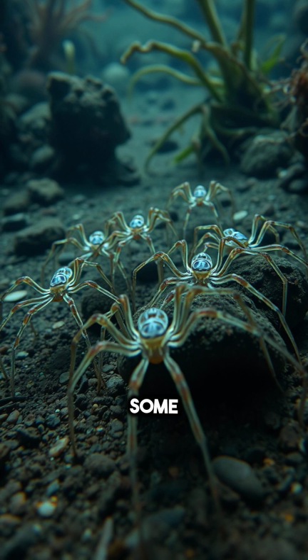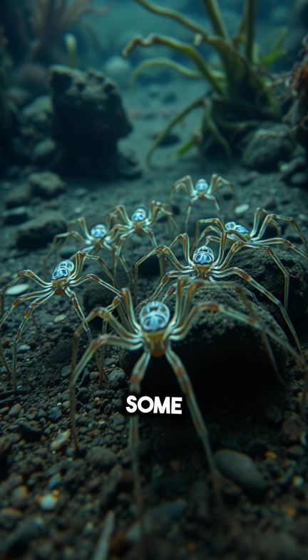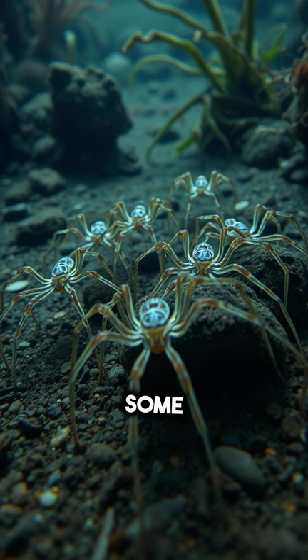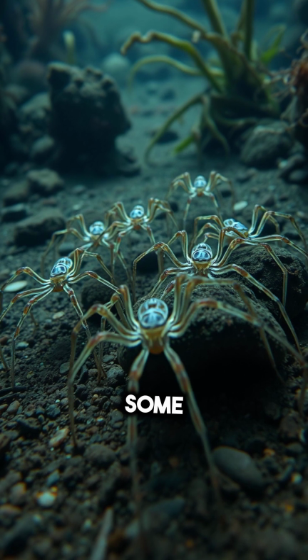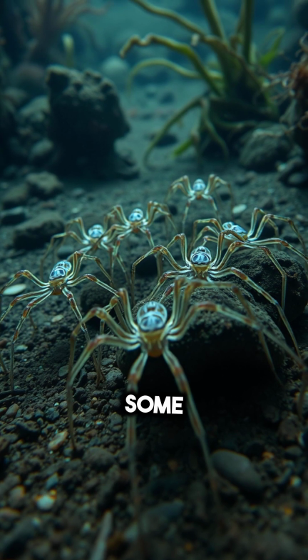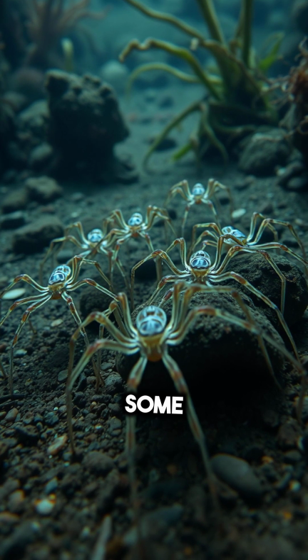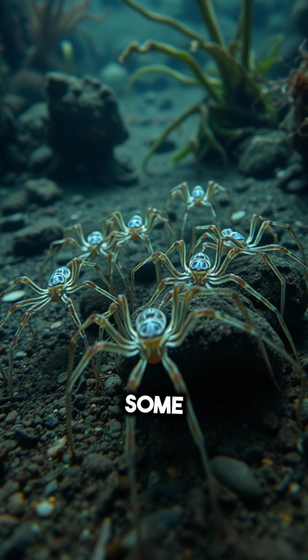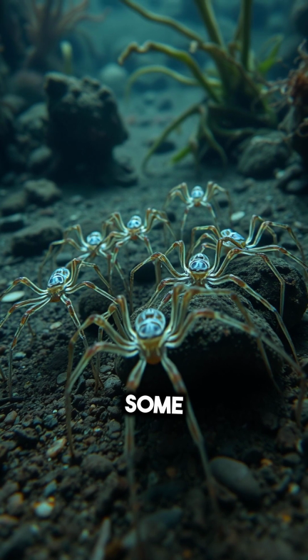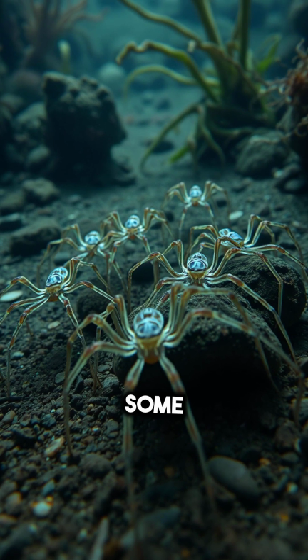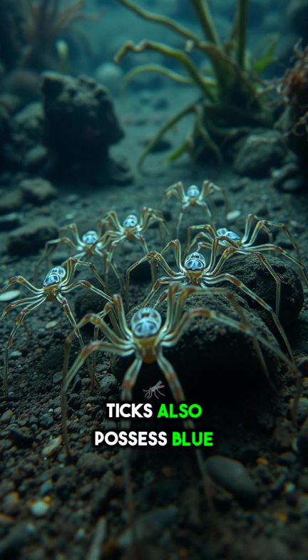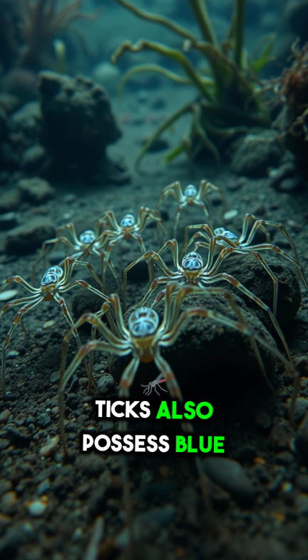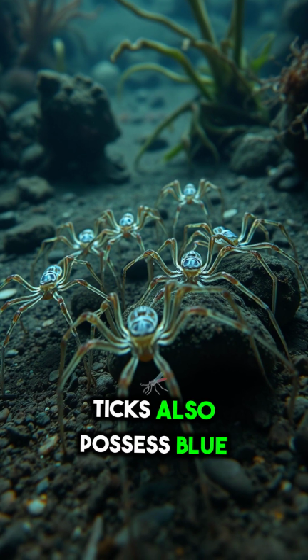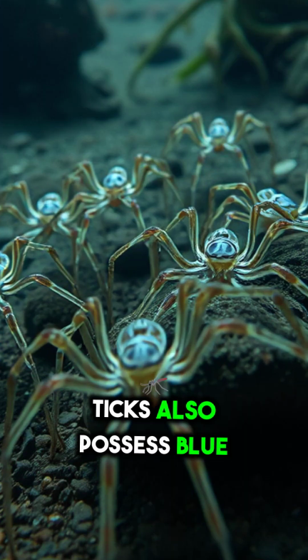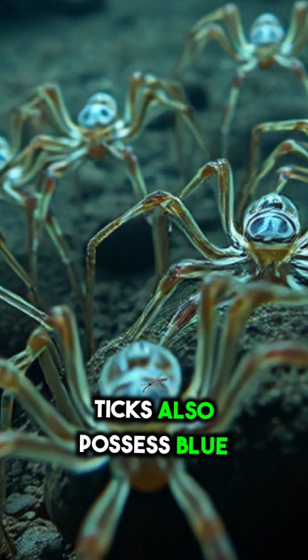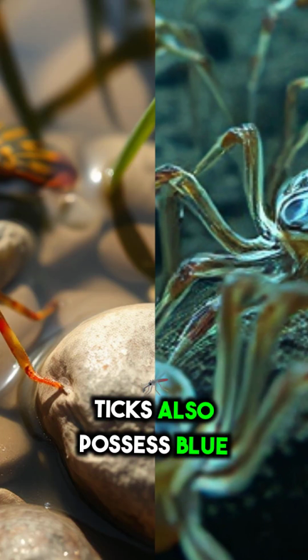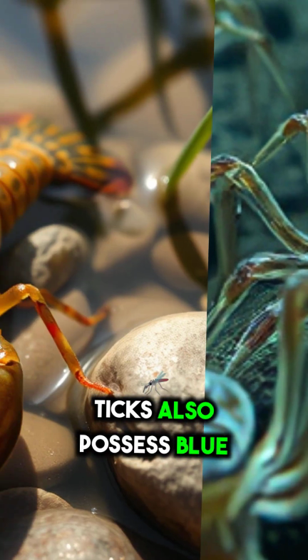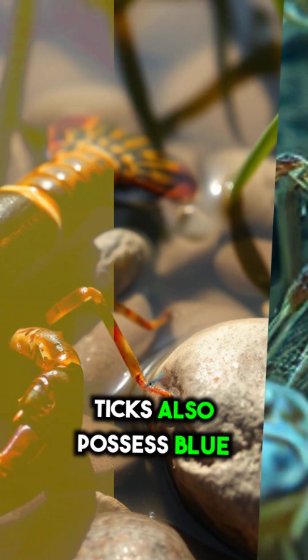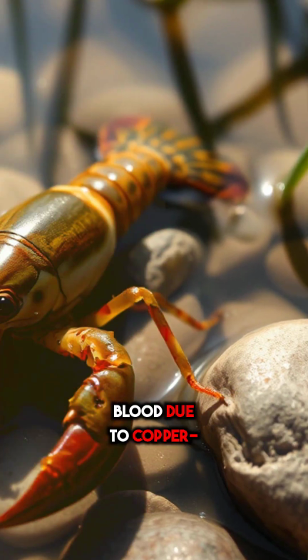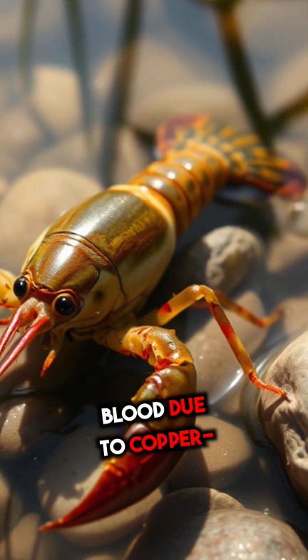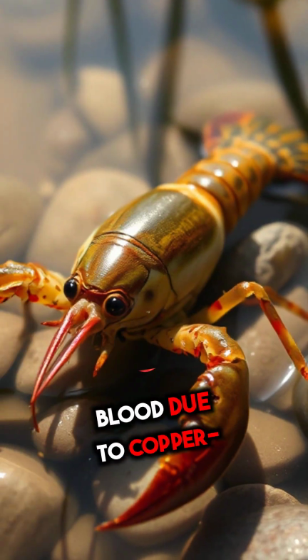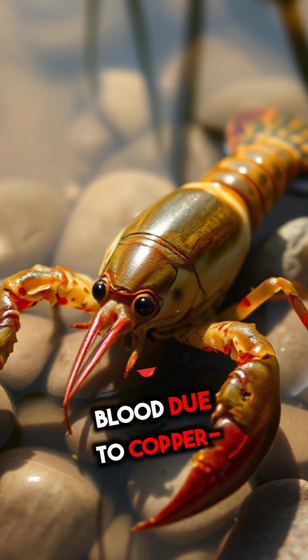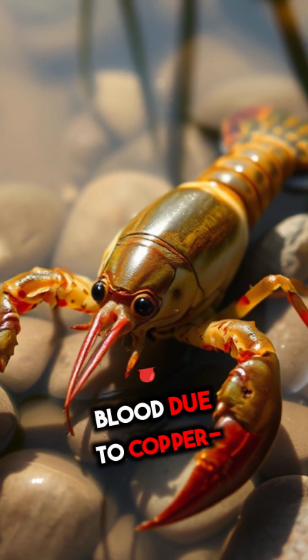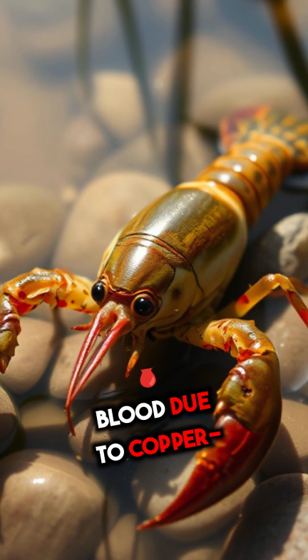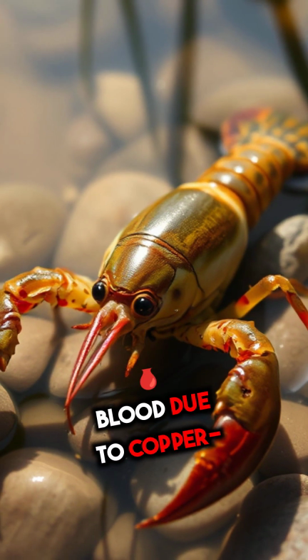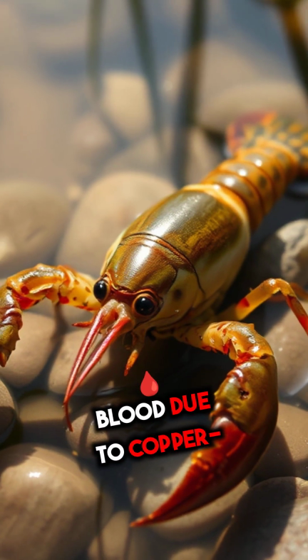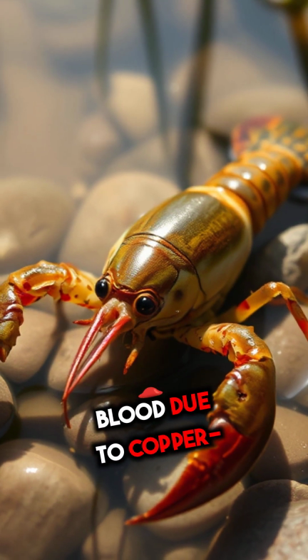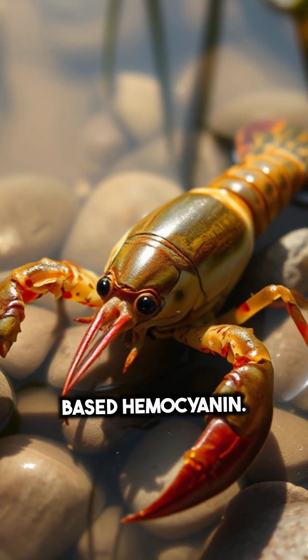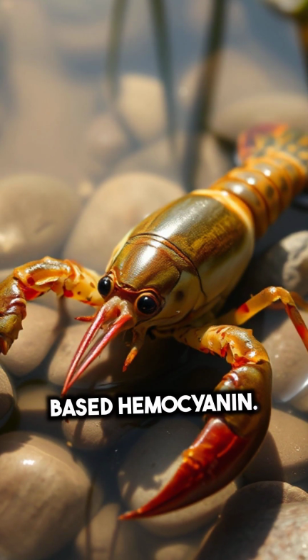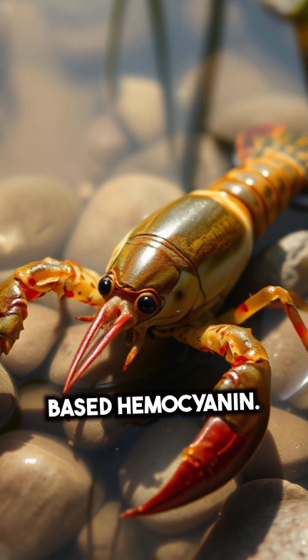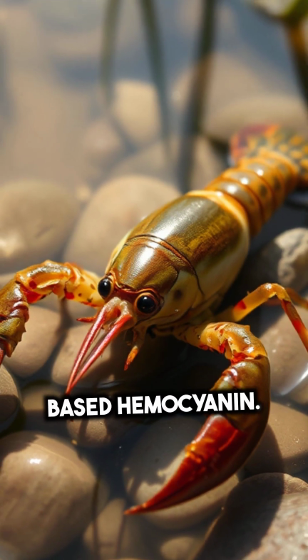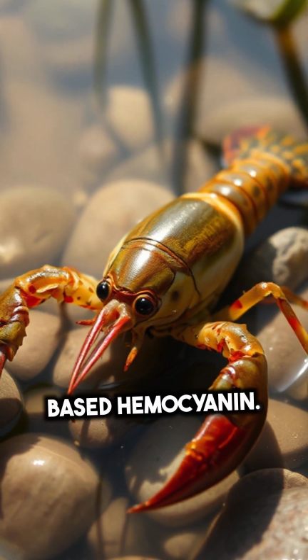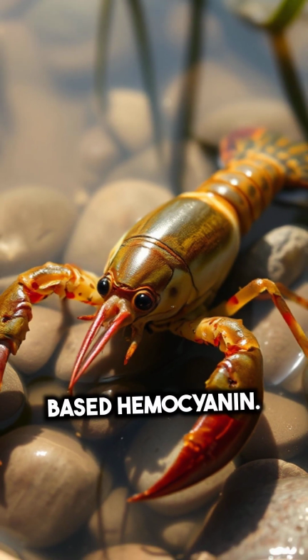Ticks. Some ticks also possess blue blood due to copper-based haemocyanin.